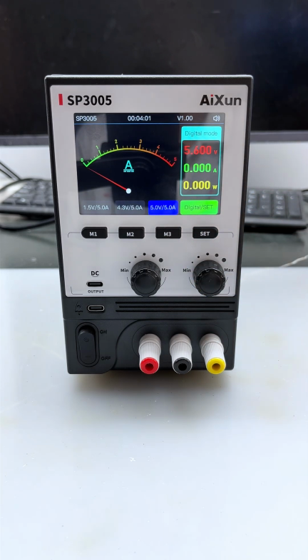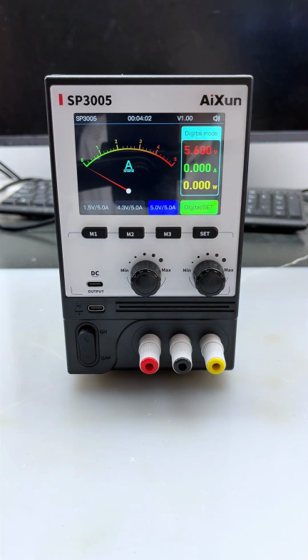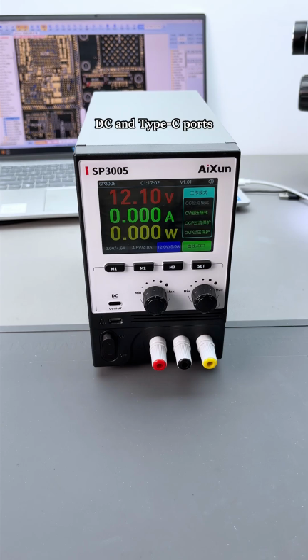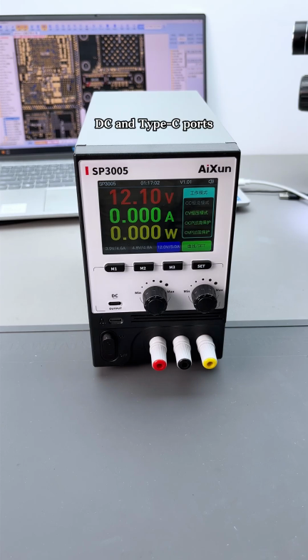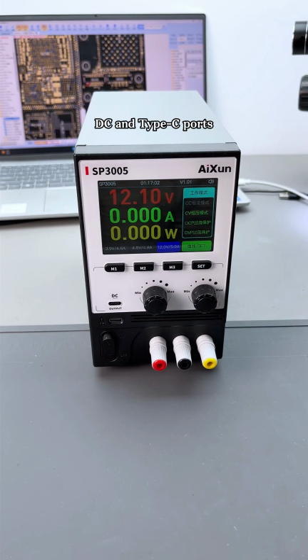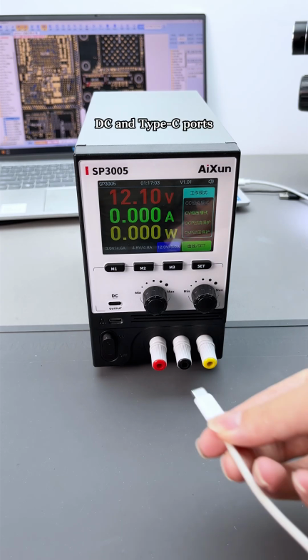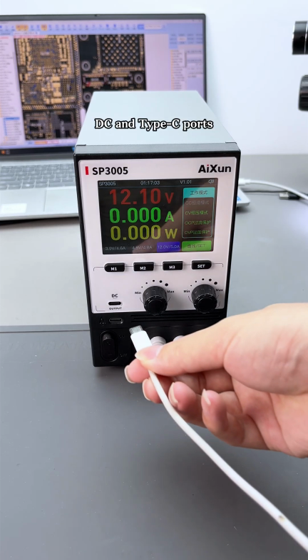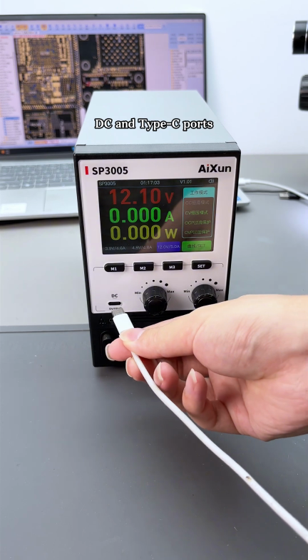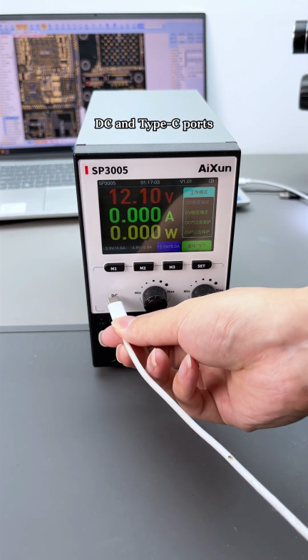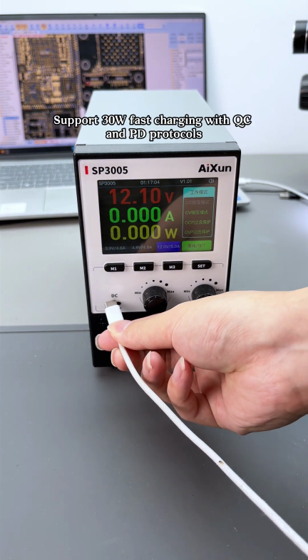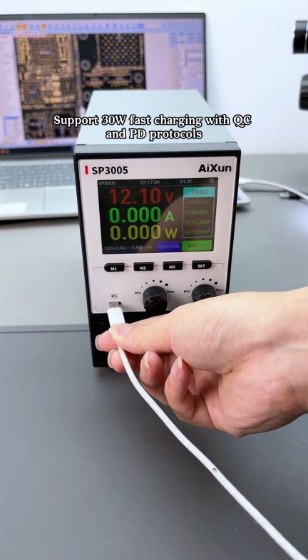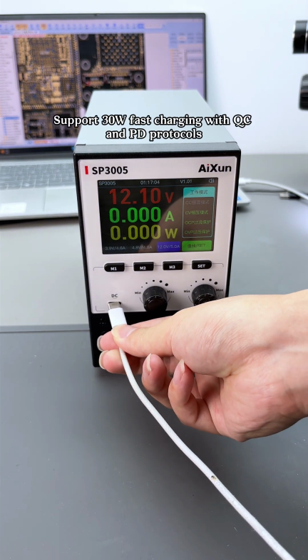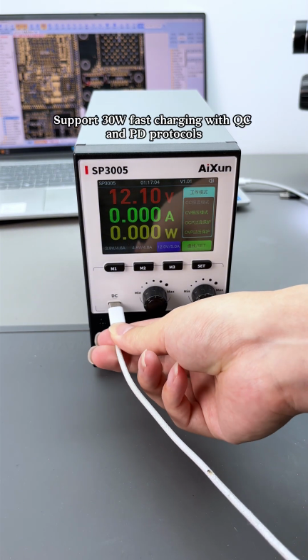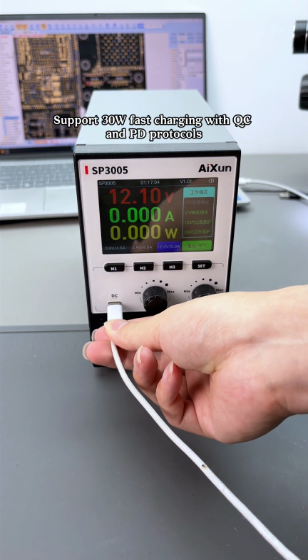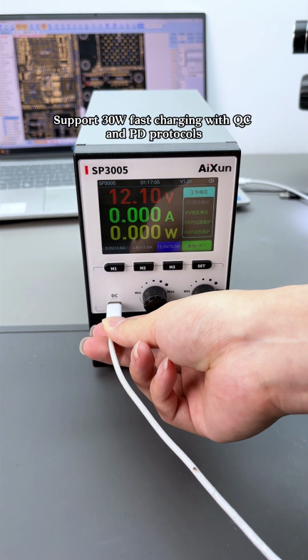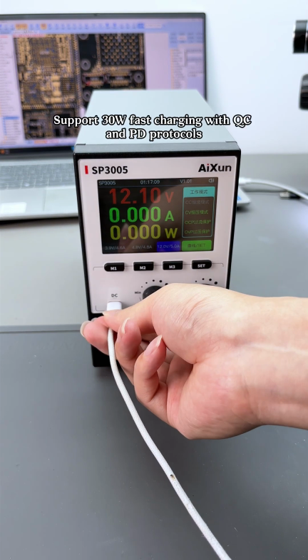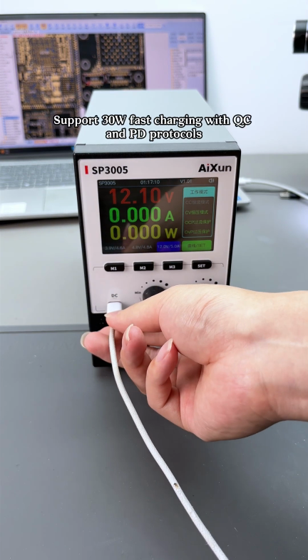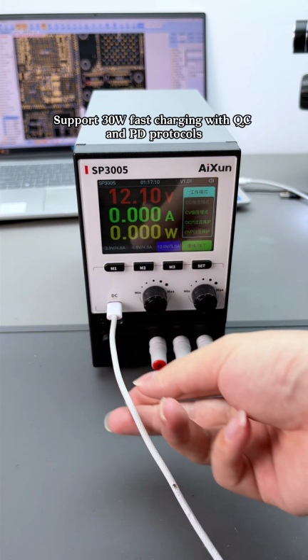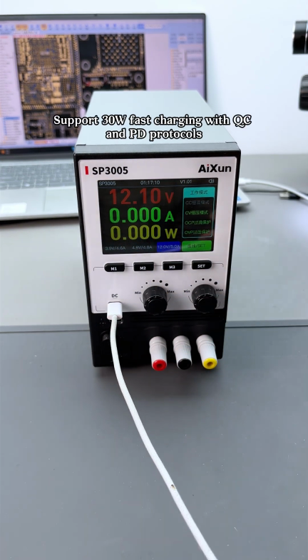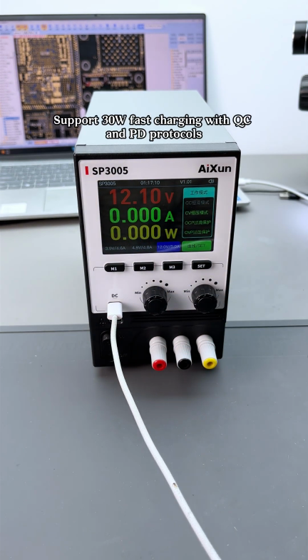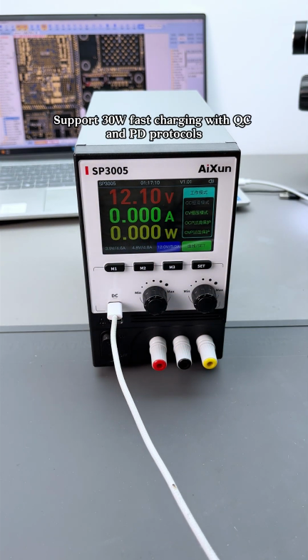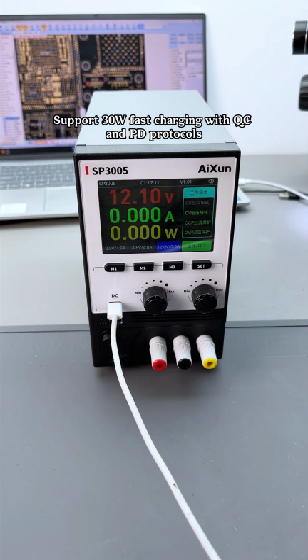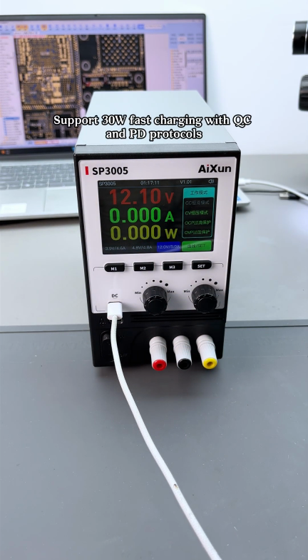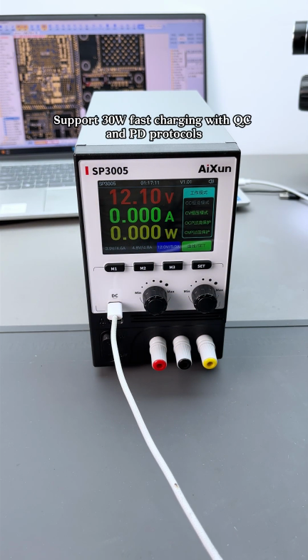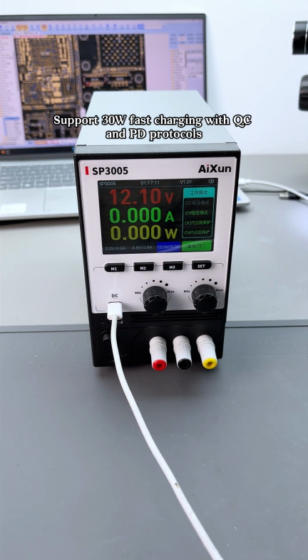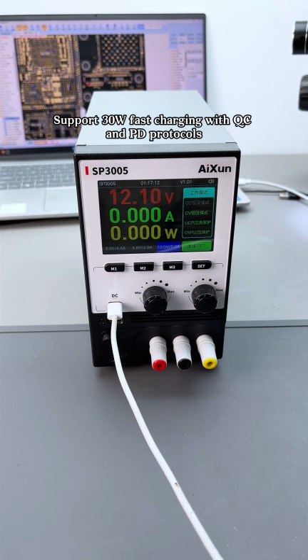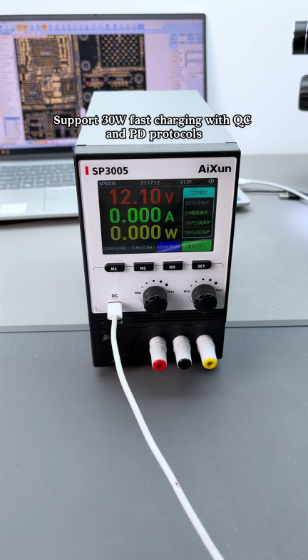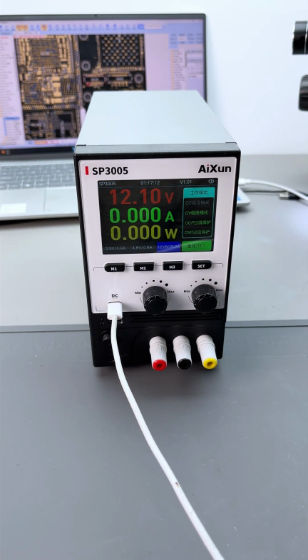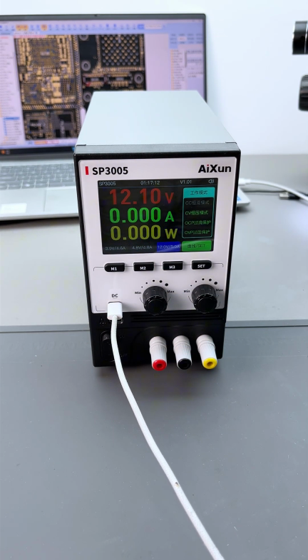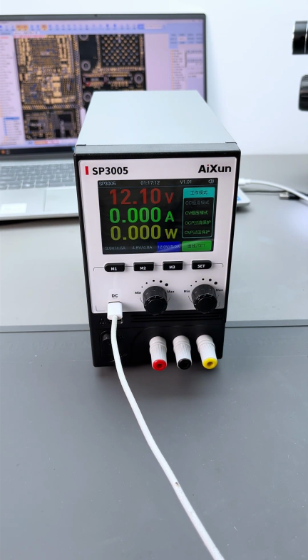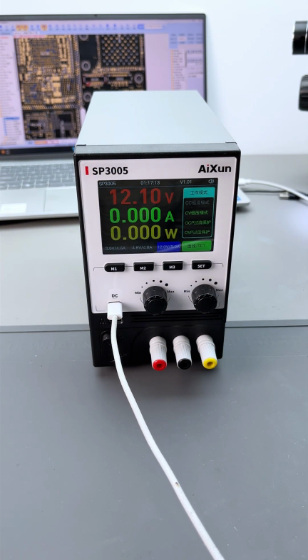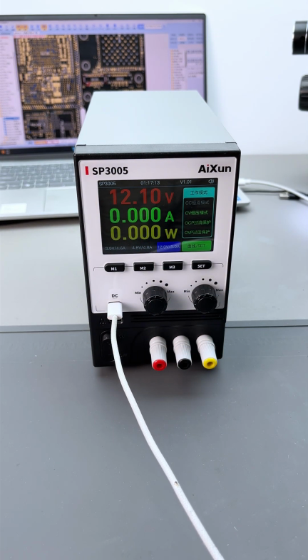DC and Type-C ports support 30W fast charging with QC and PD protocols.